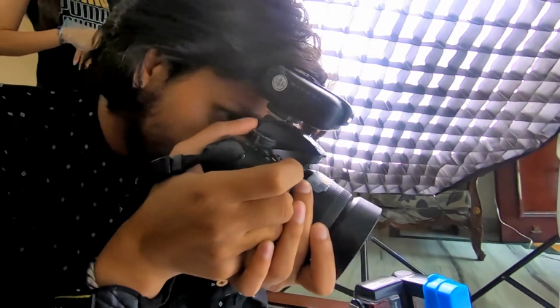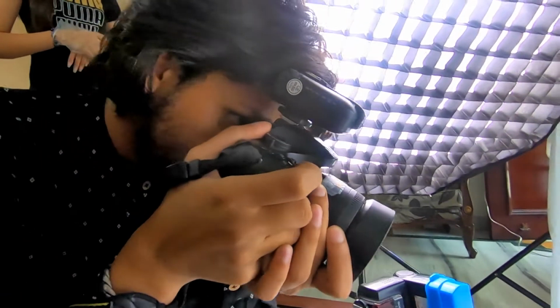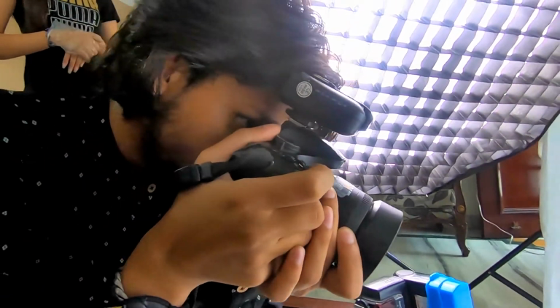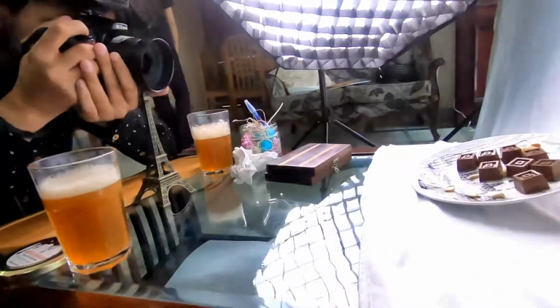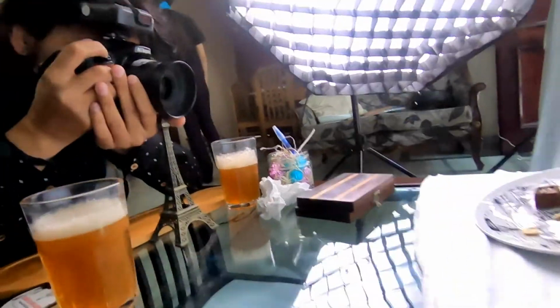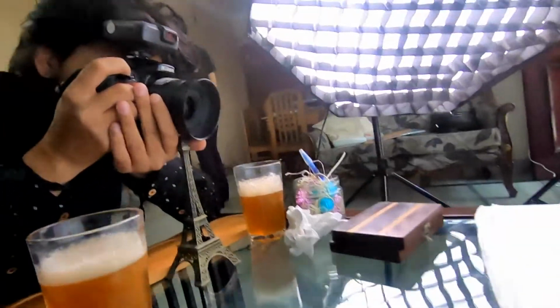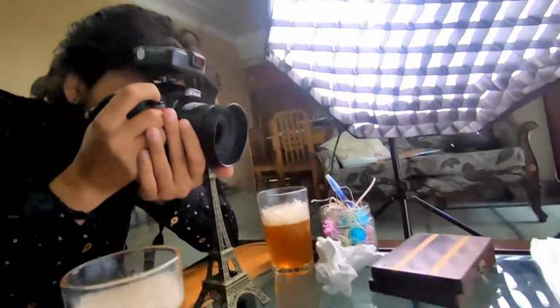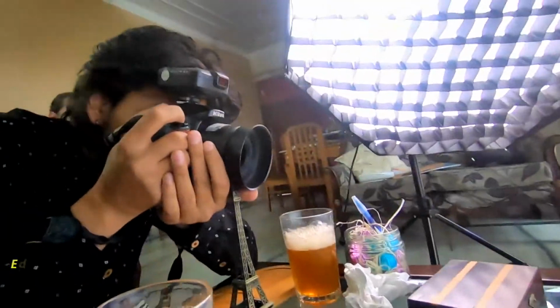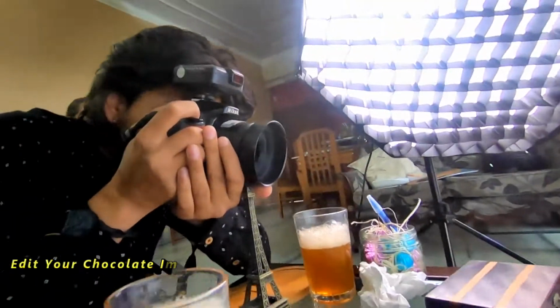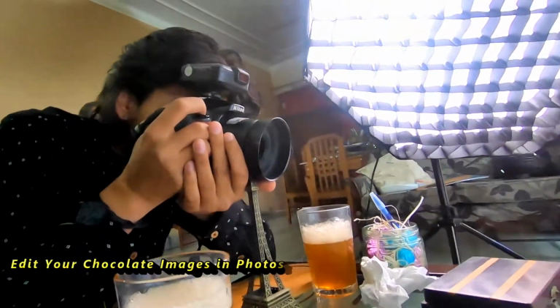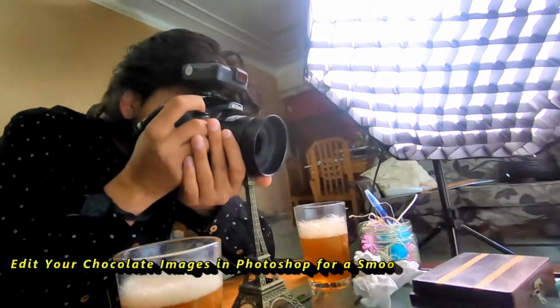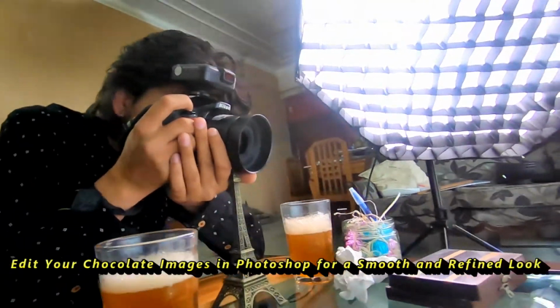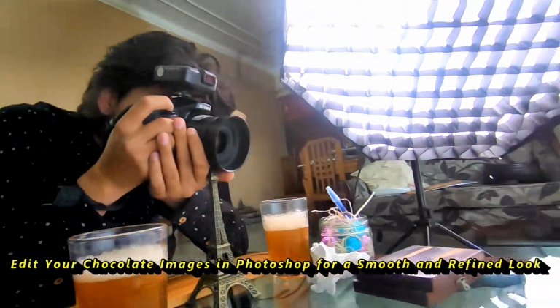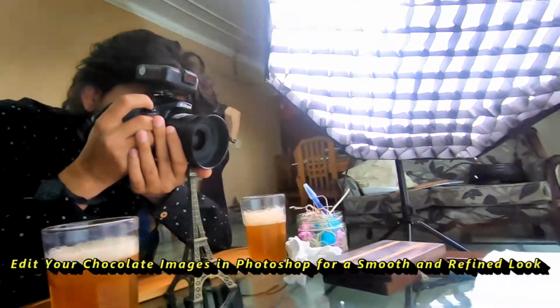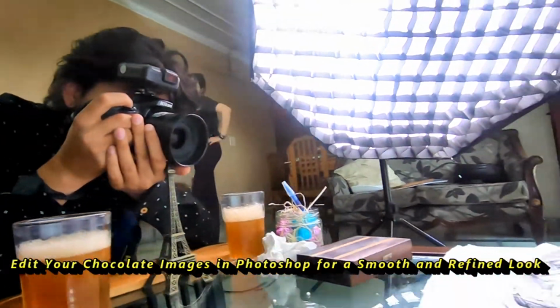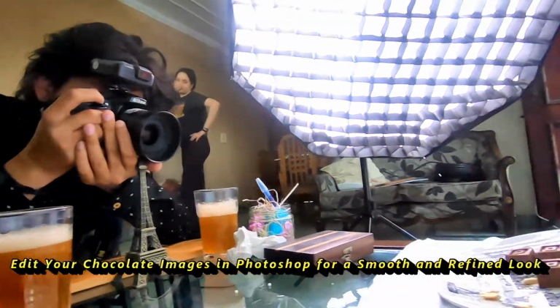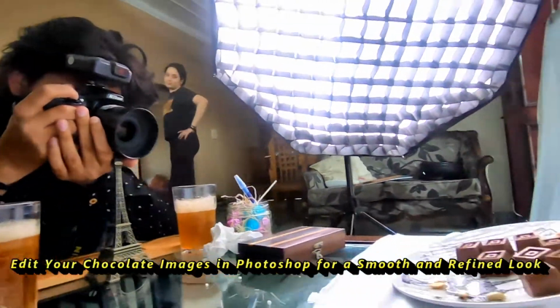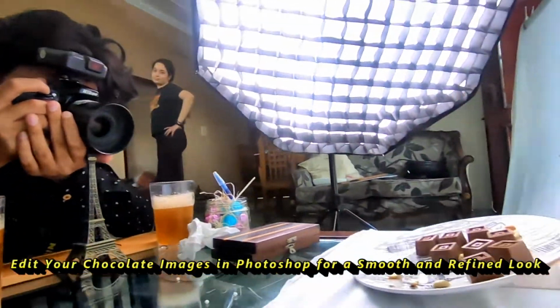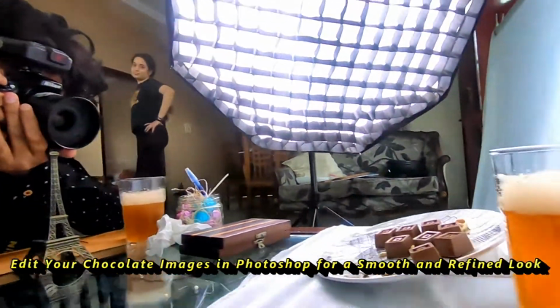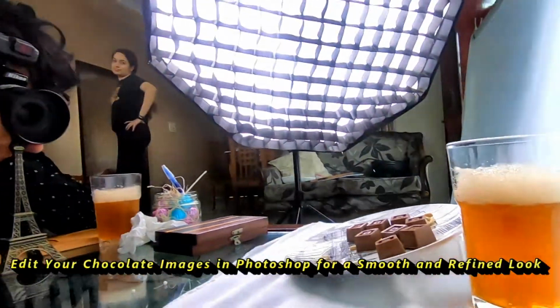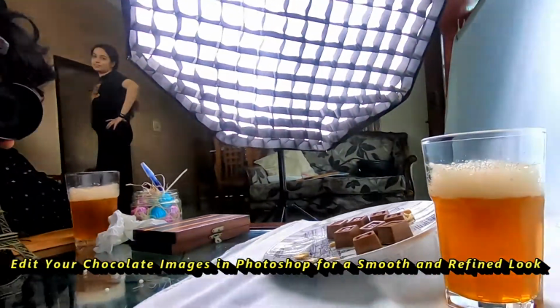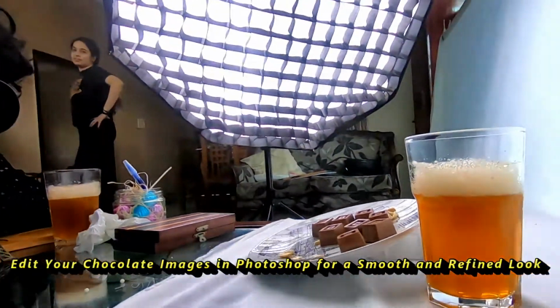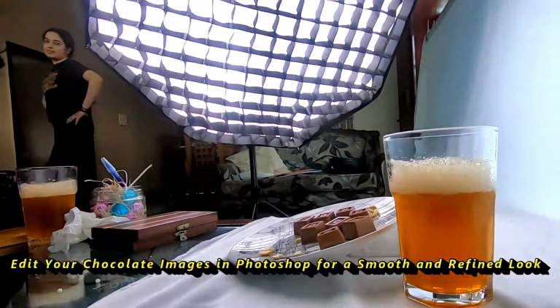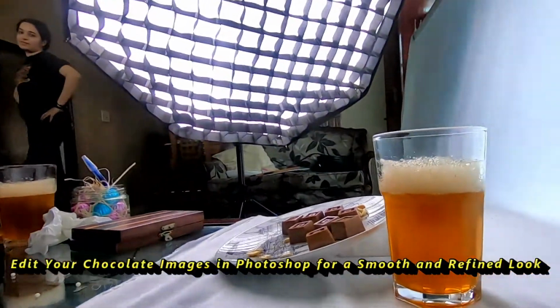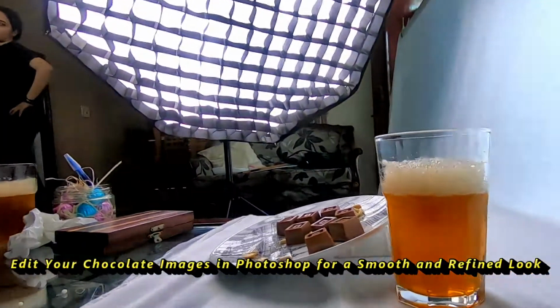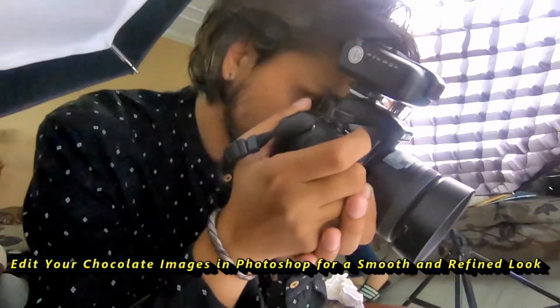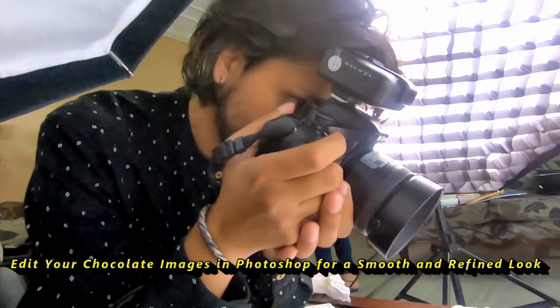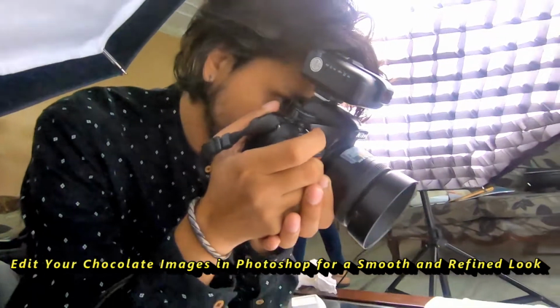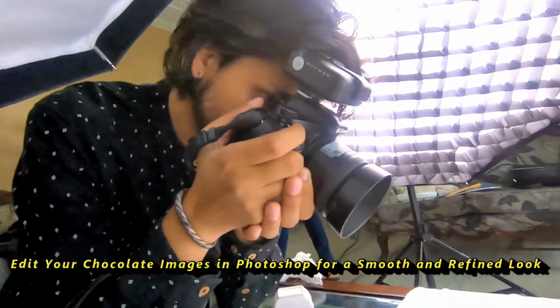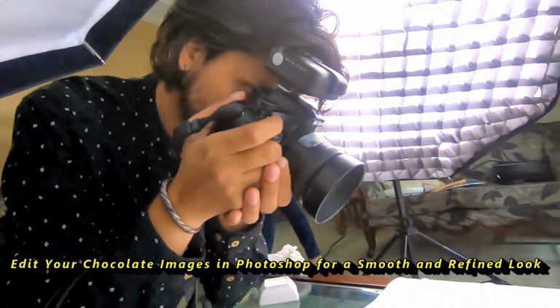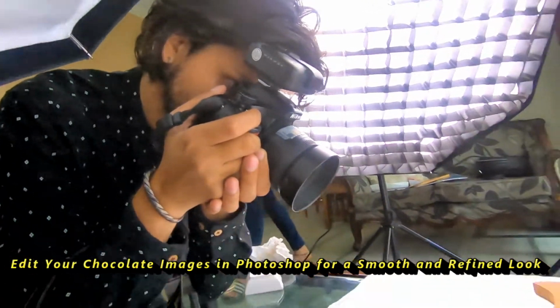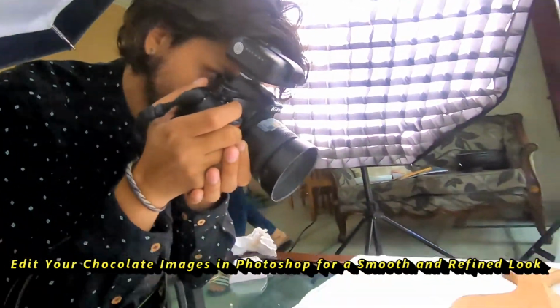Edit your chocolate images in Photoshop for a smooth and refined look.